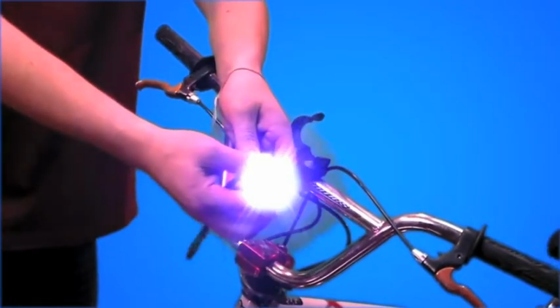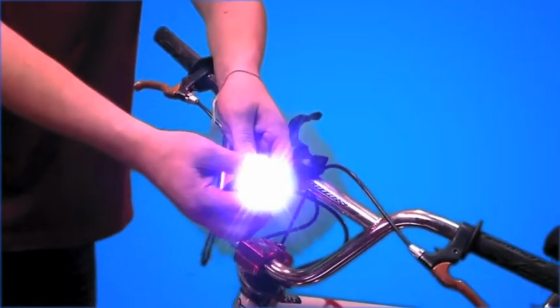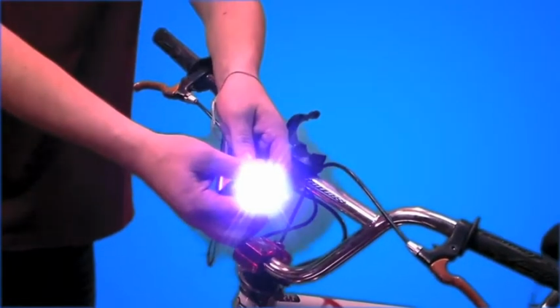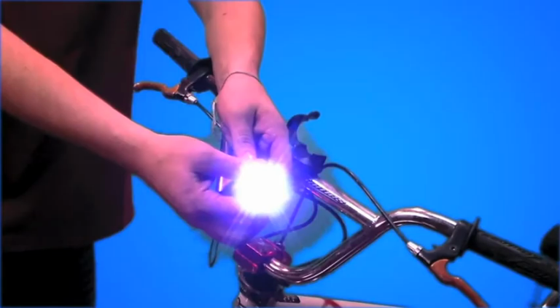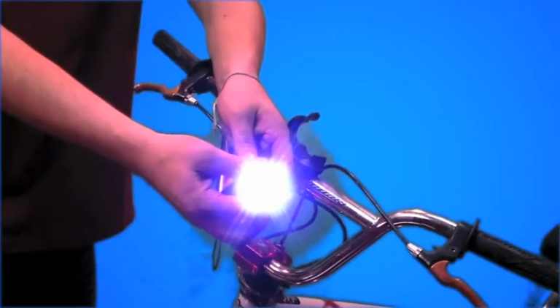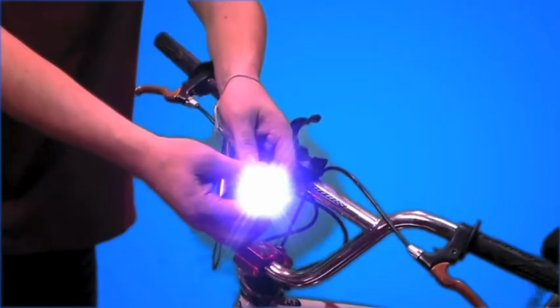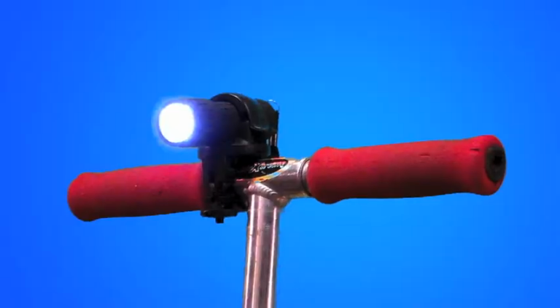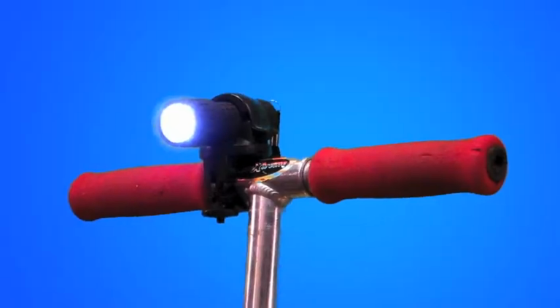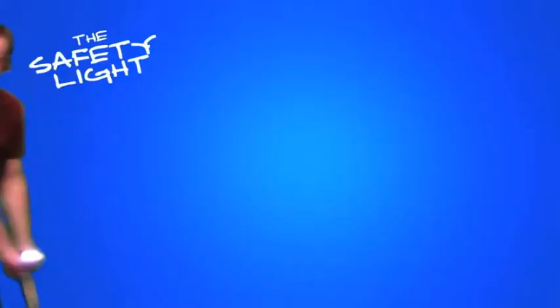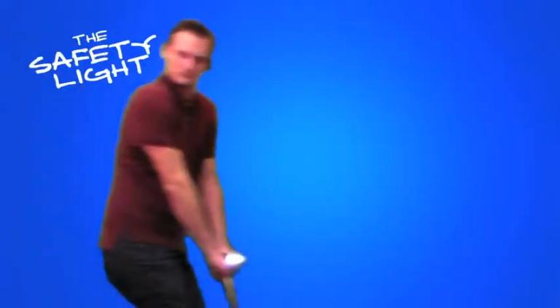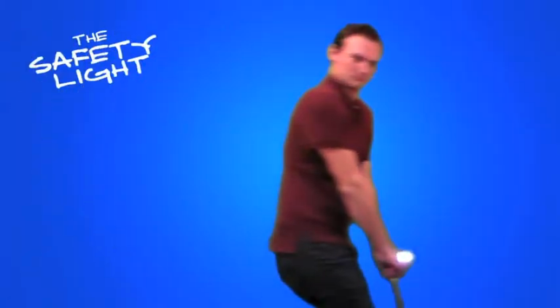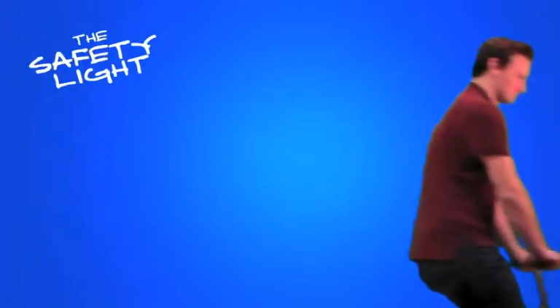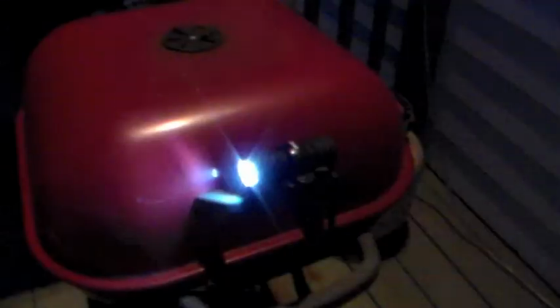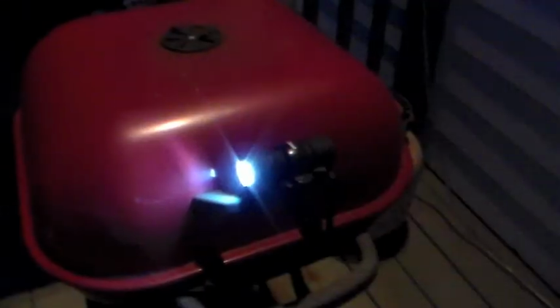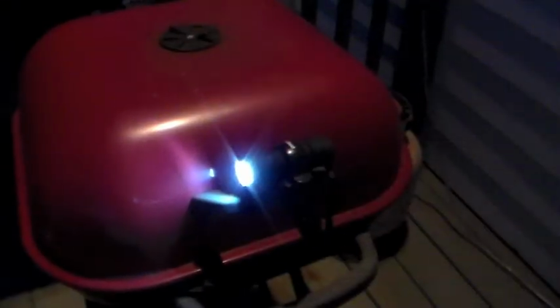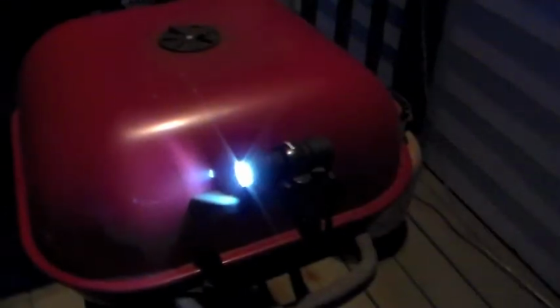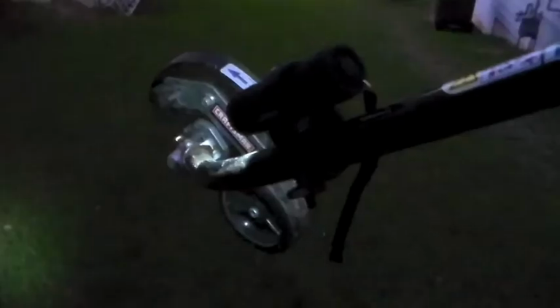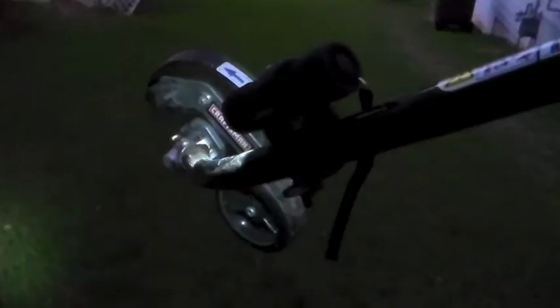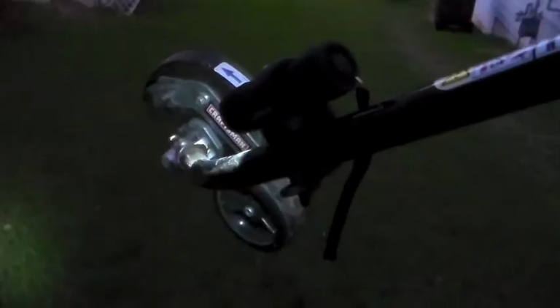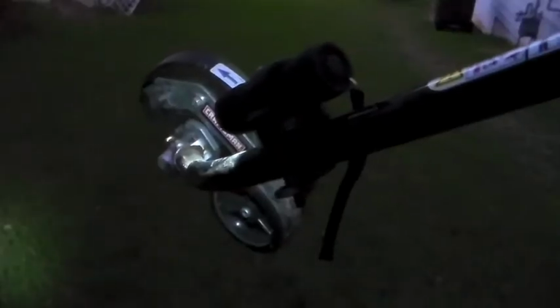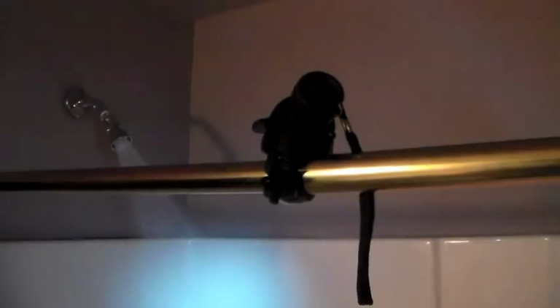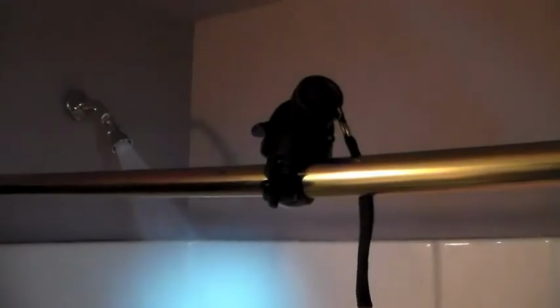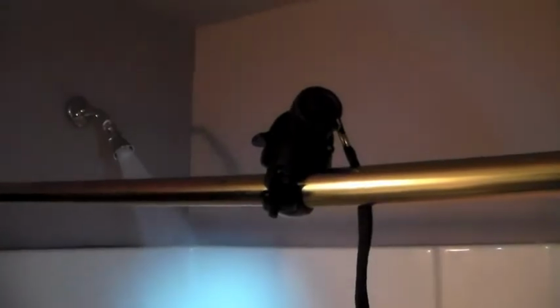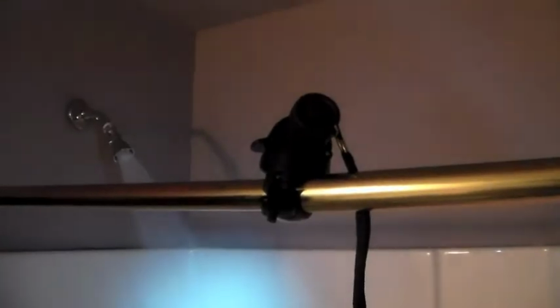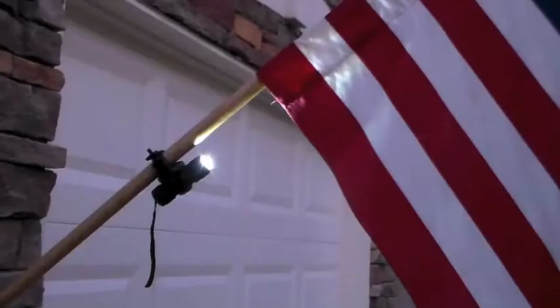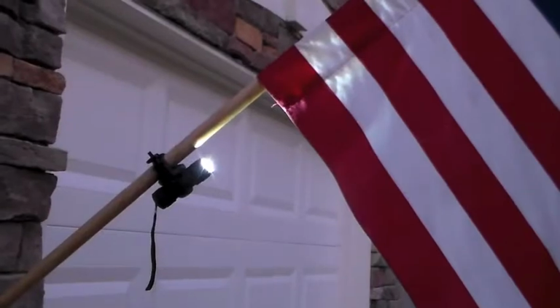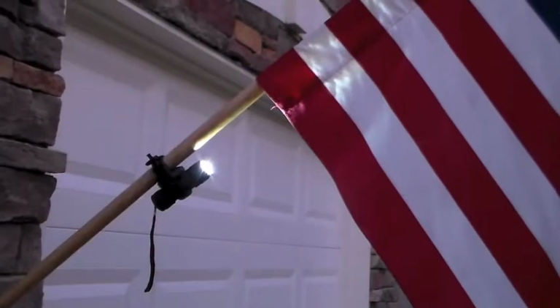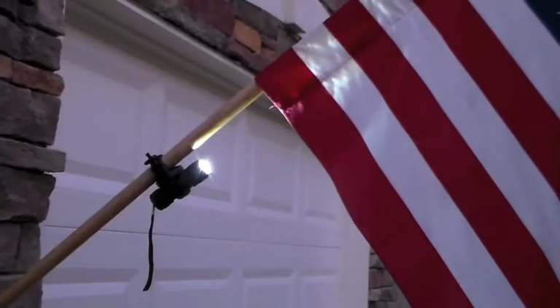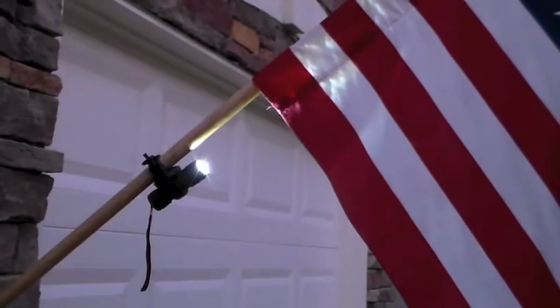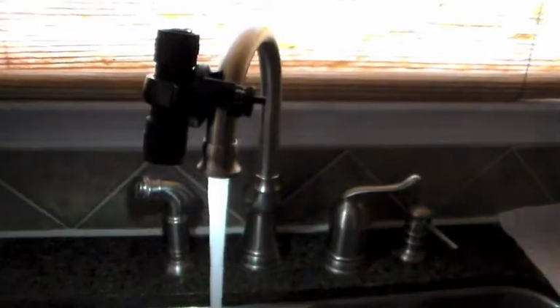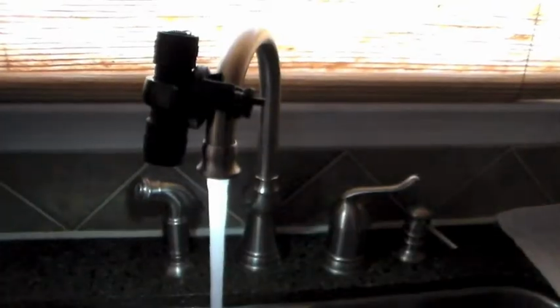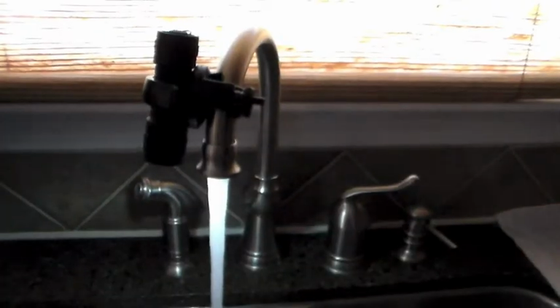But check out the other cool uses. Put it on your scooter, your barbecue grill, weed eater, in your shower — there are literally hundreds of uses for the safety light.